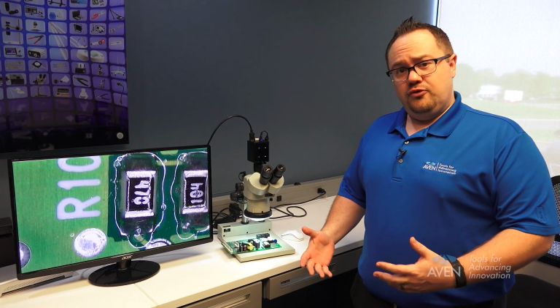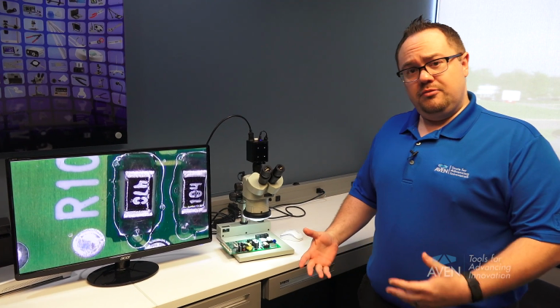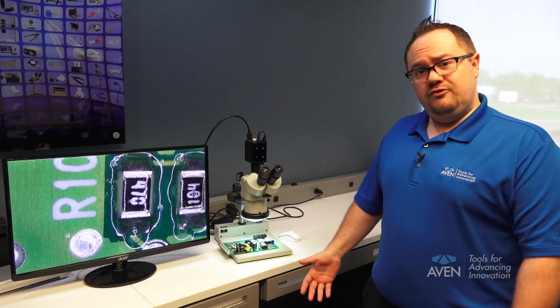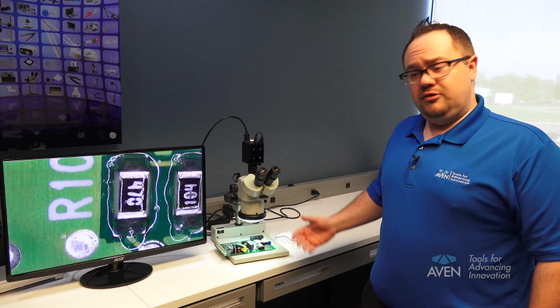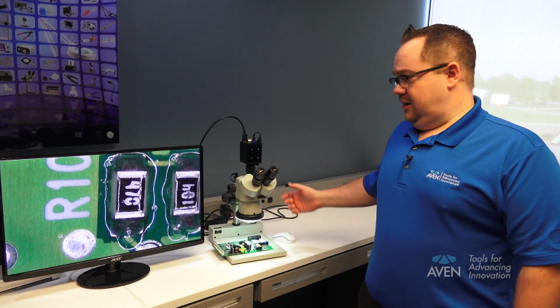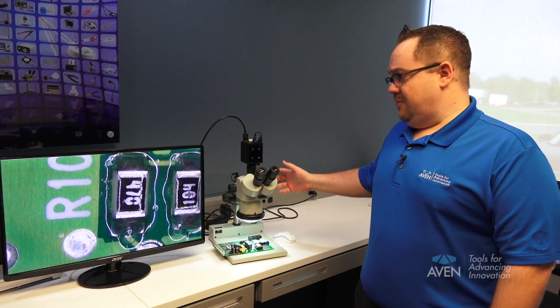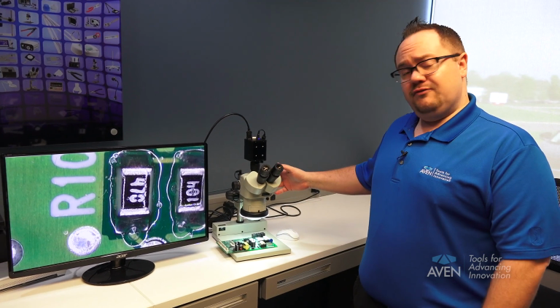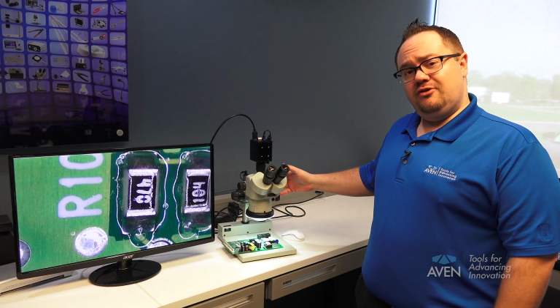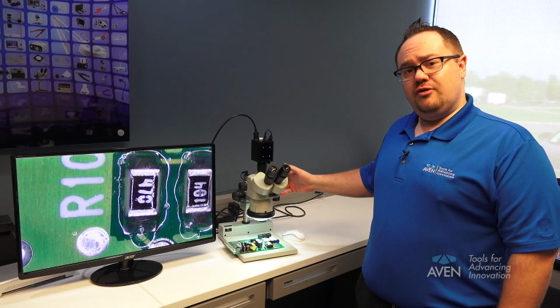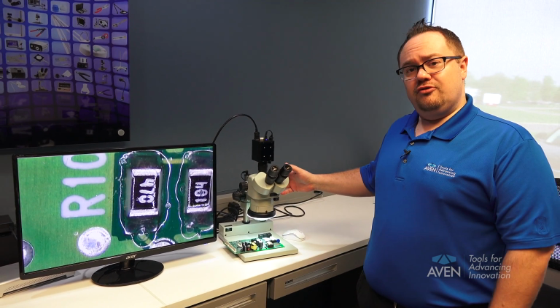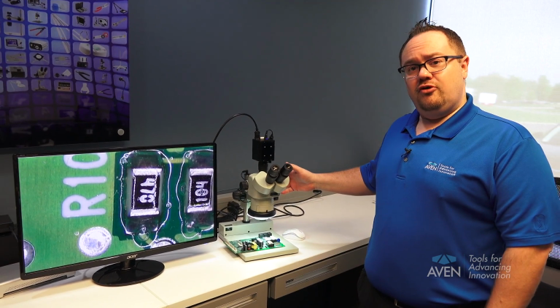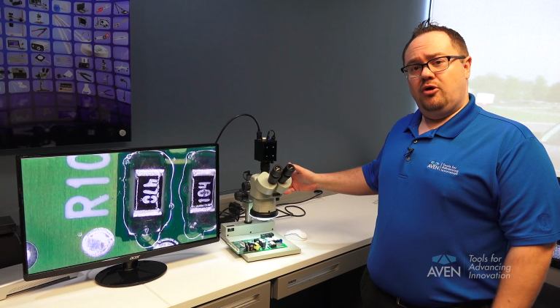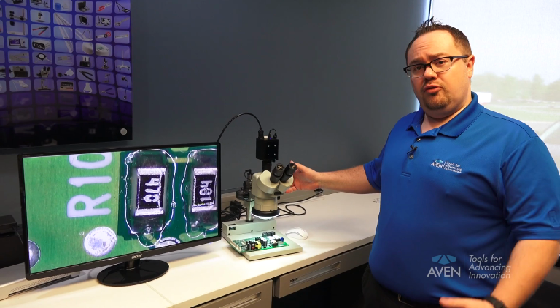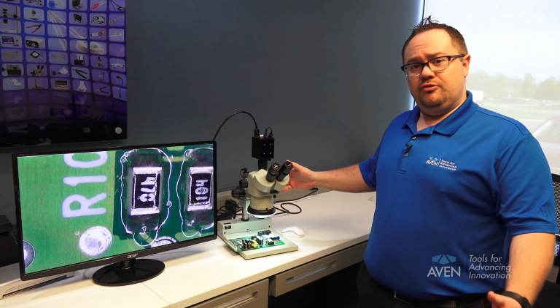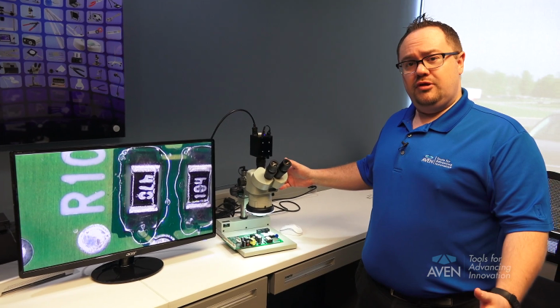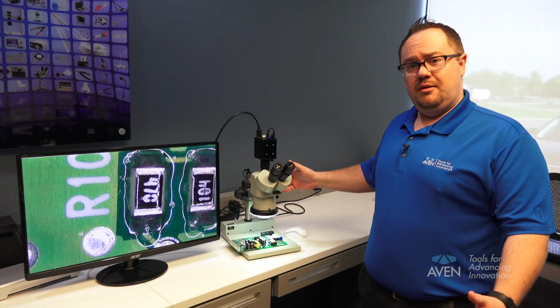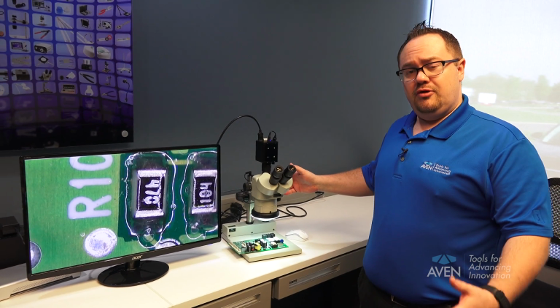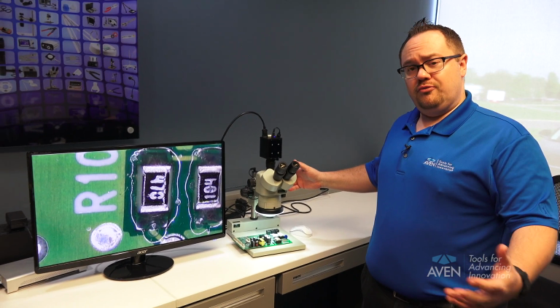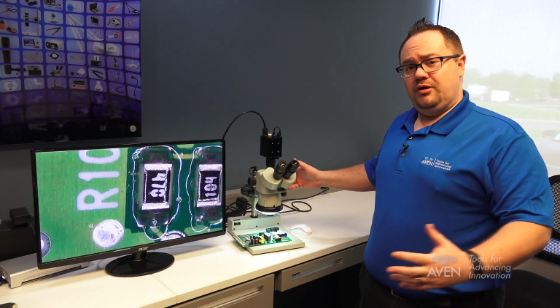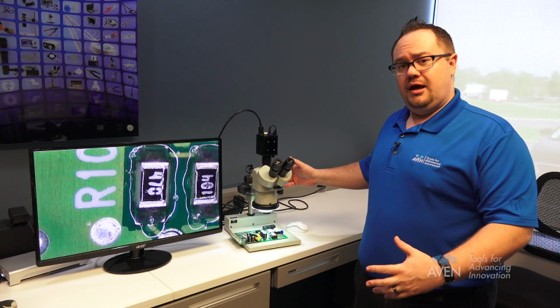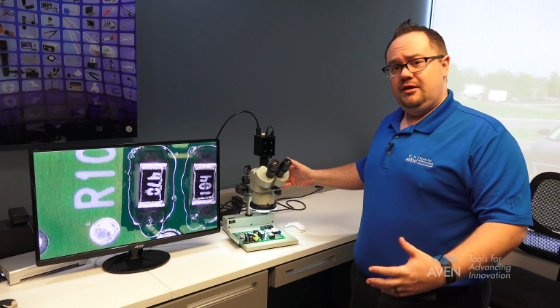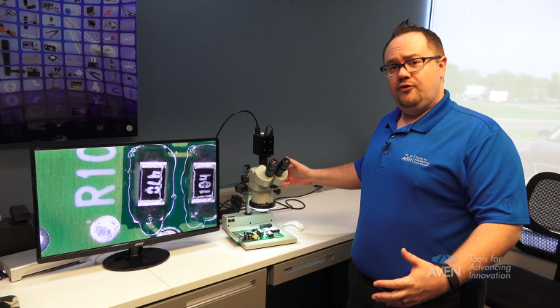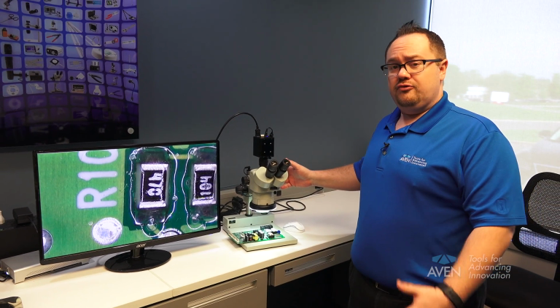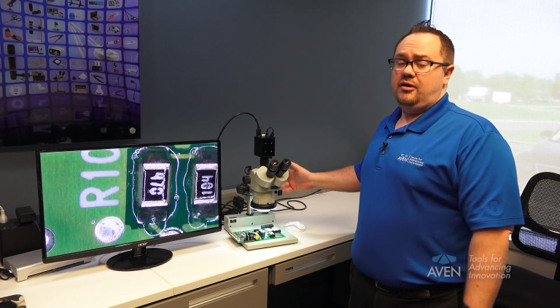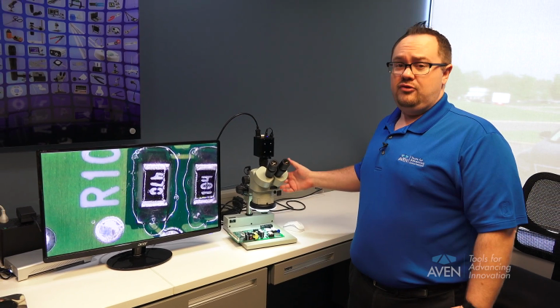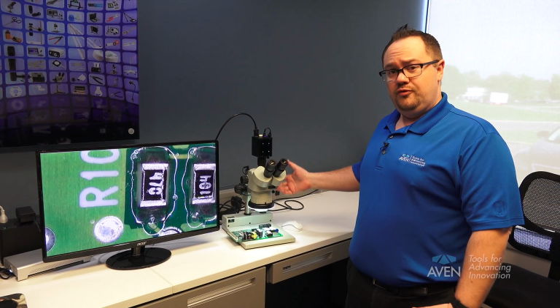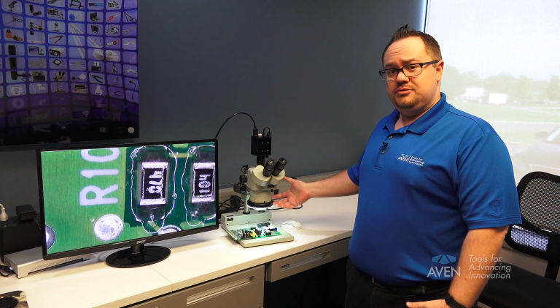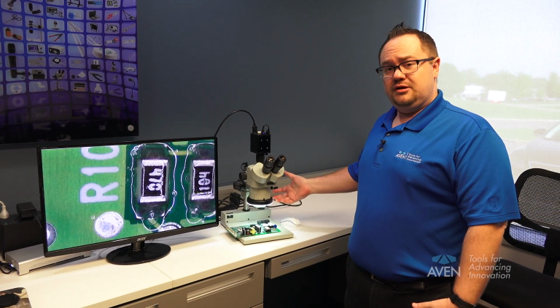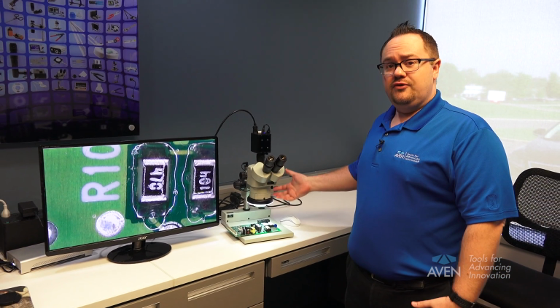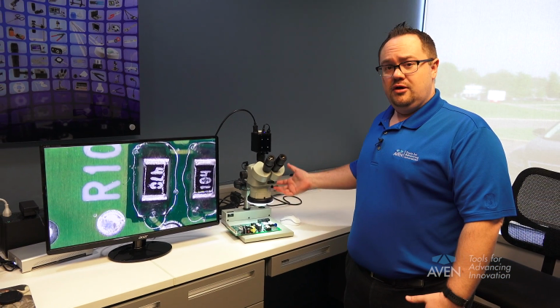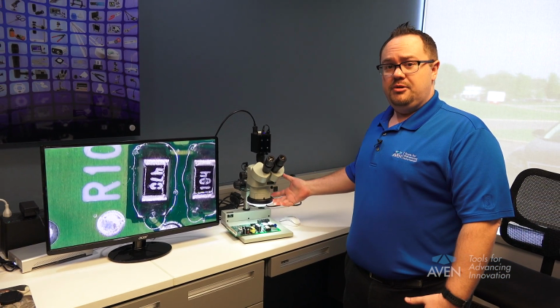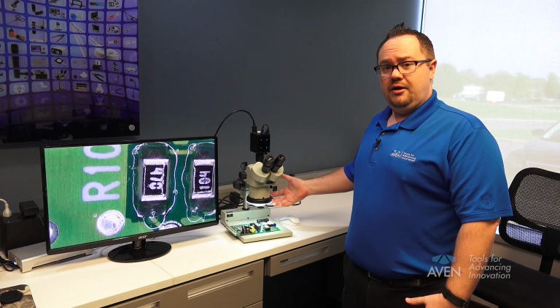Parfocaling means you can keep the microscope in focus all the way through the dynamic range from low to high magnification without having to move the objective up and down.